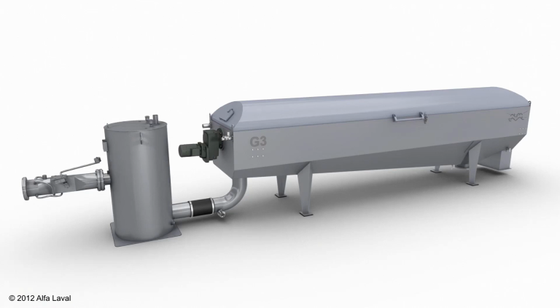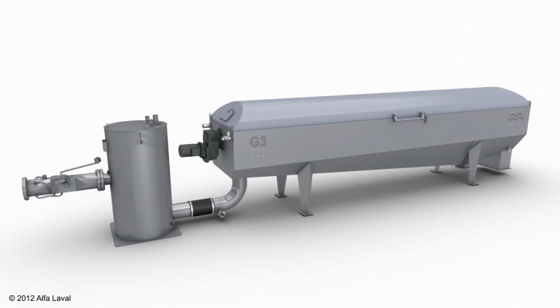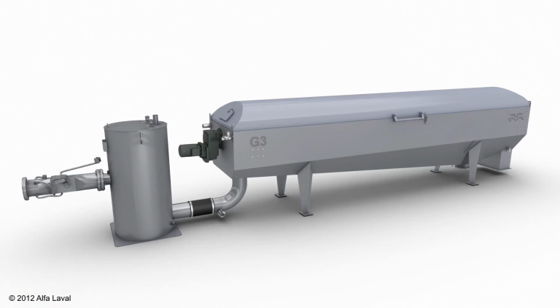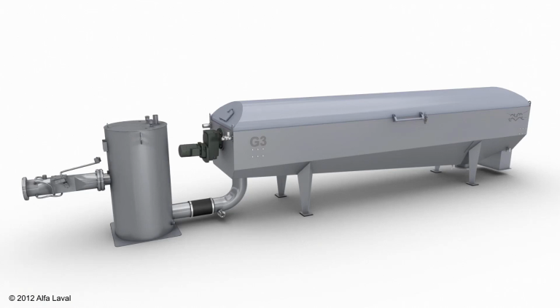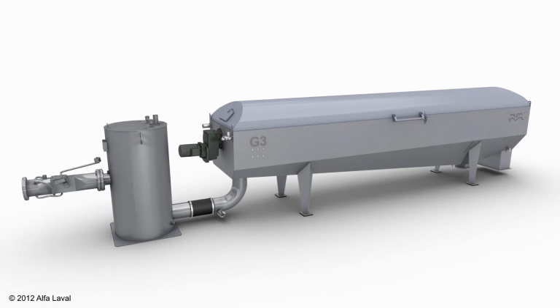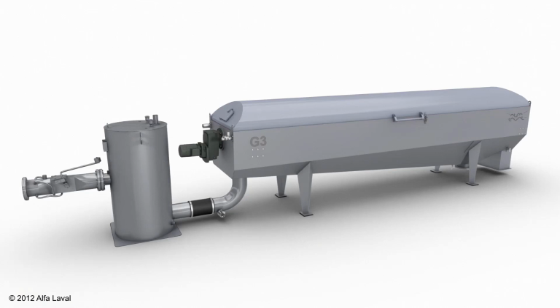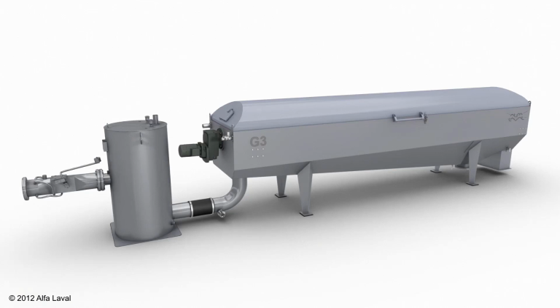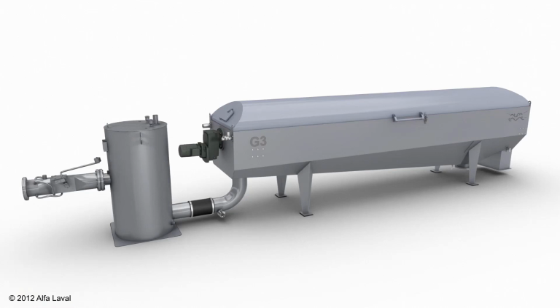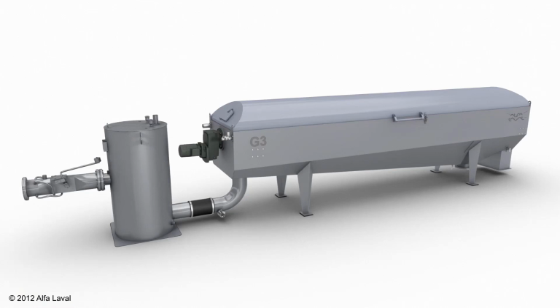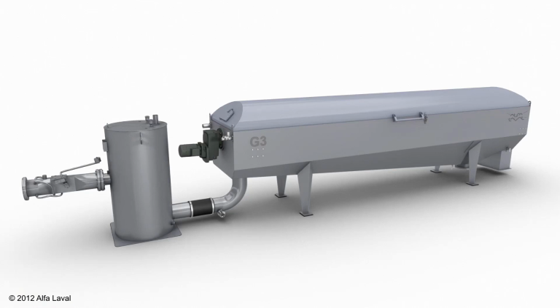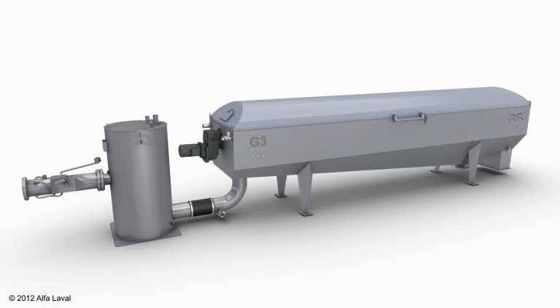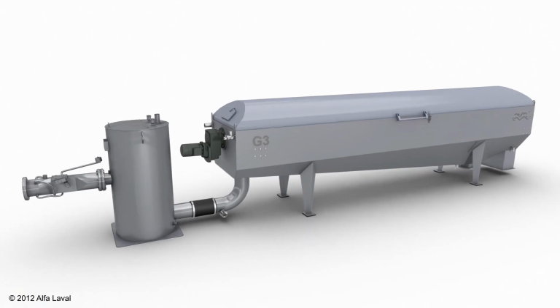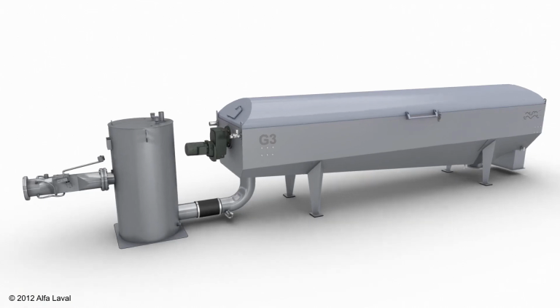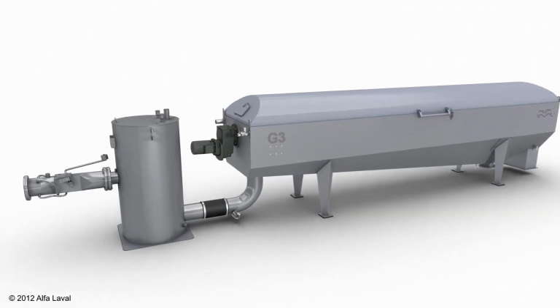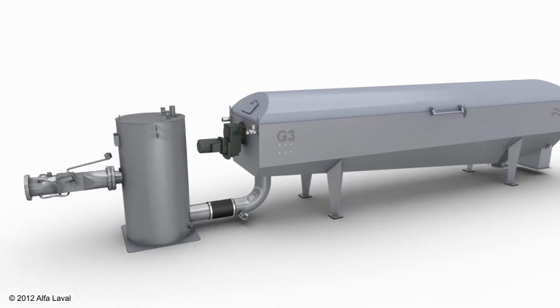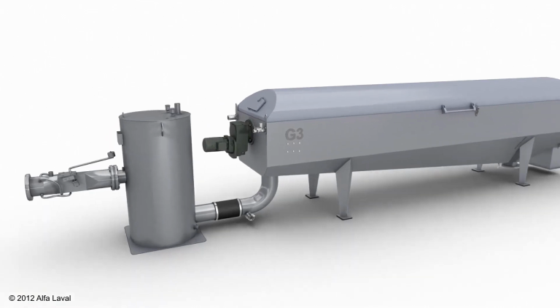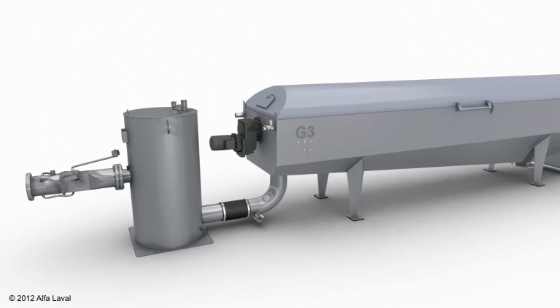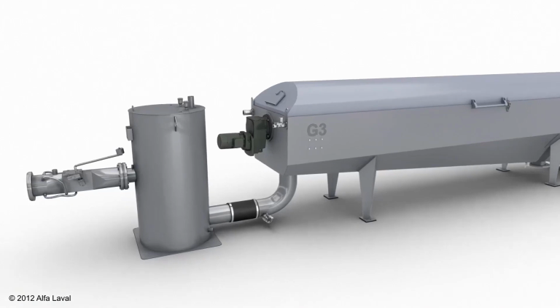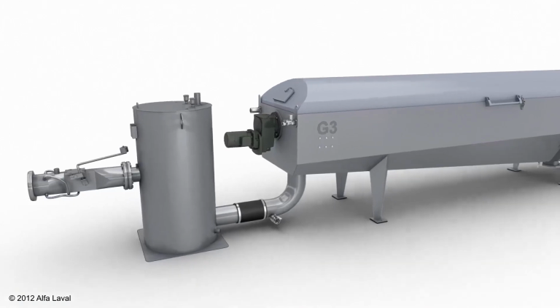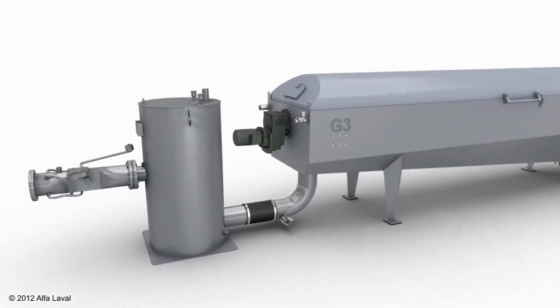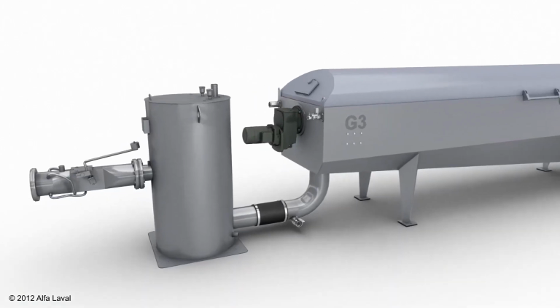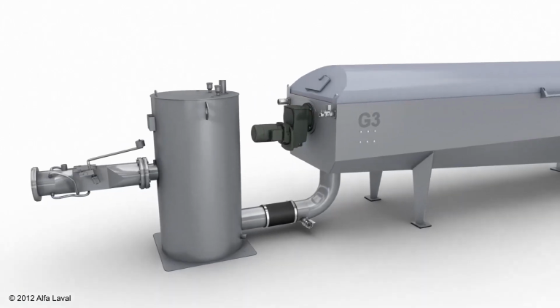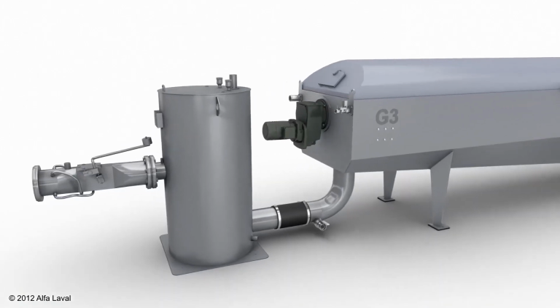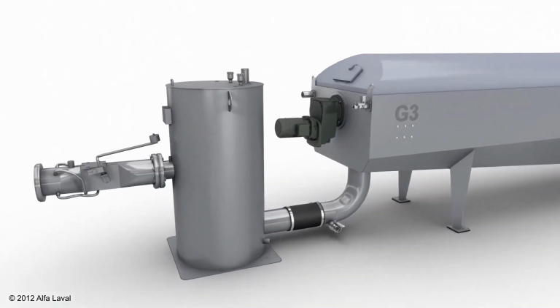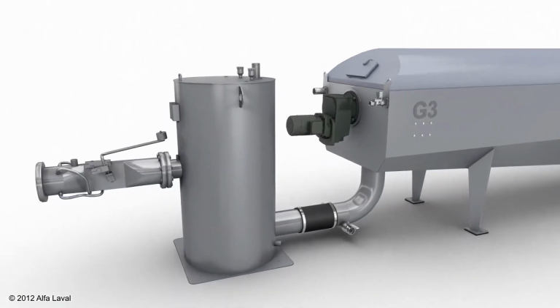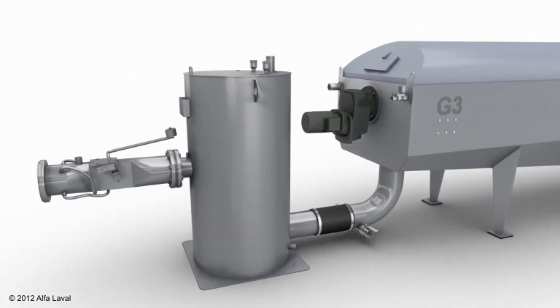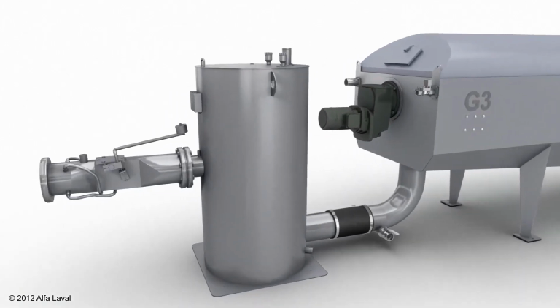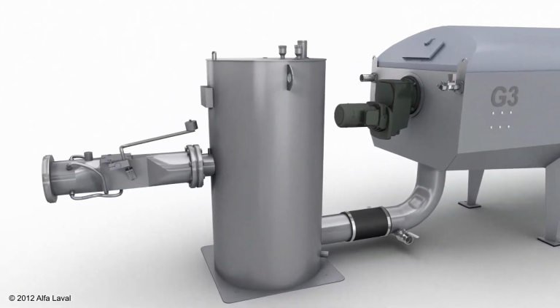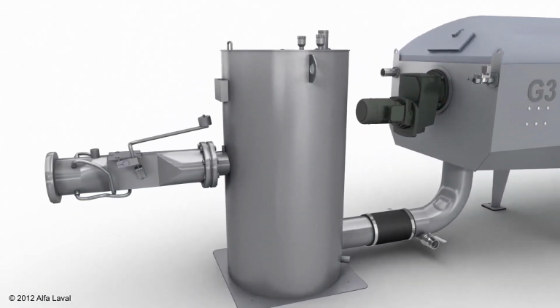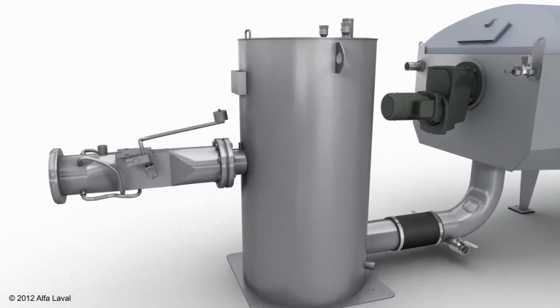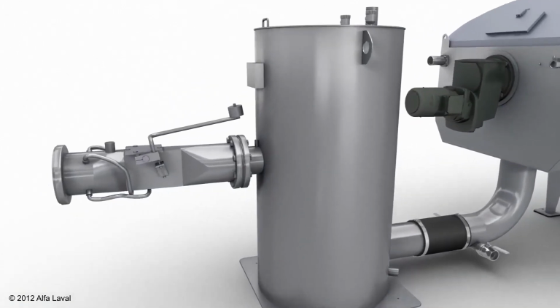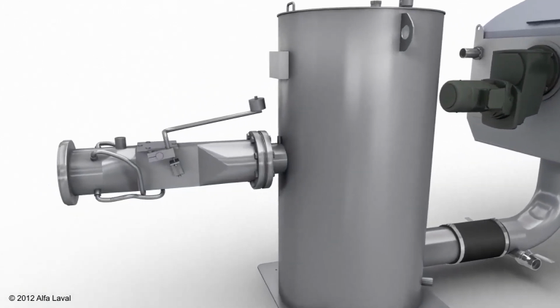Here is a short animation video showing the process of the Aldrum G3 with a mixing valve and a flocculation reactor.